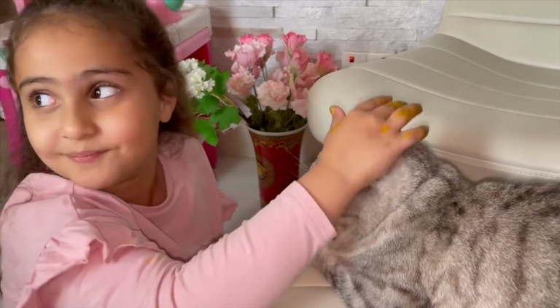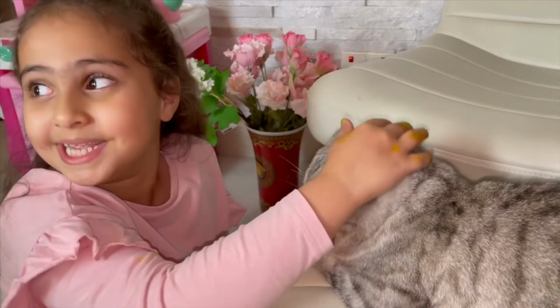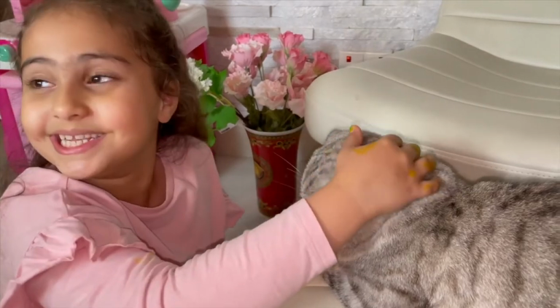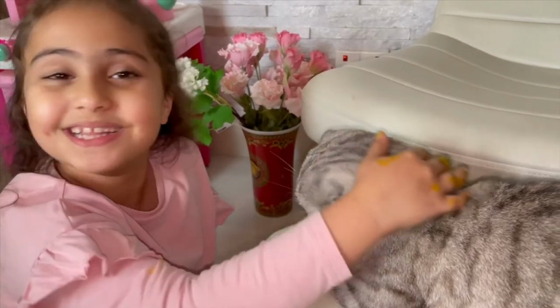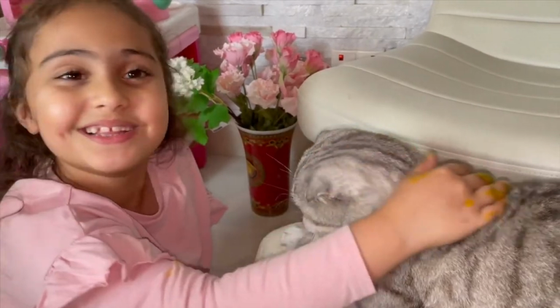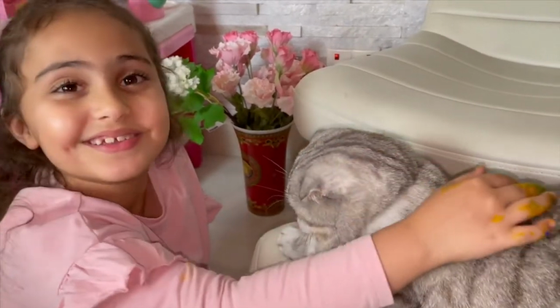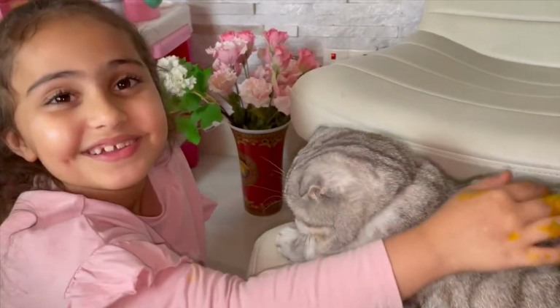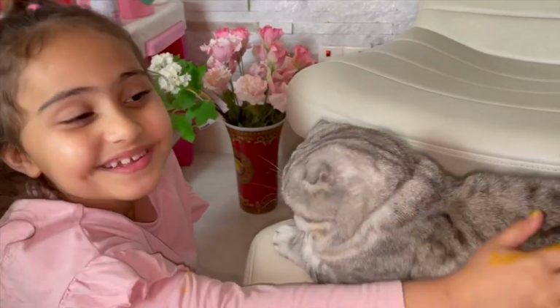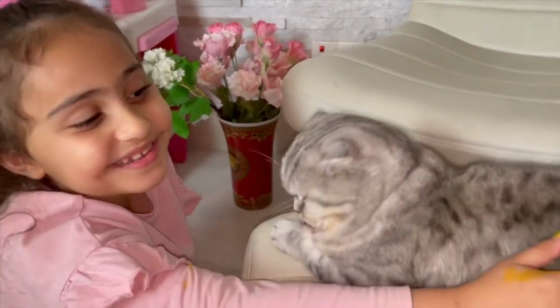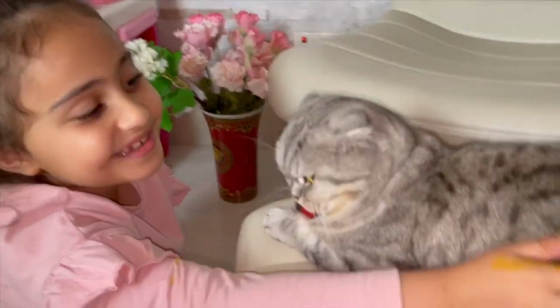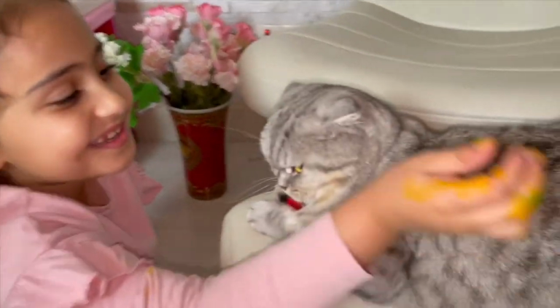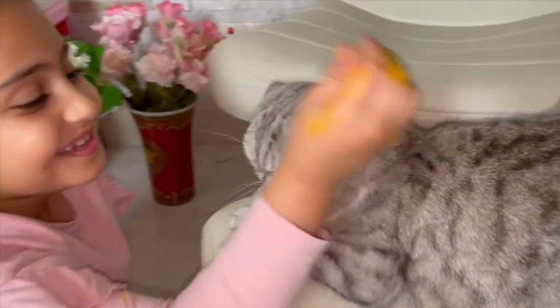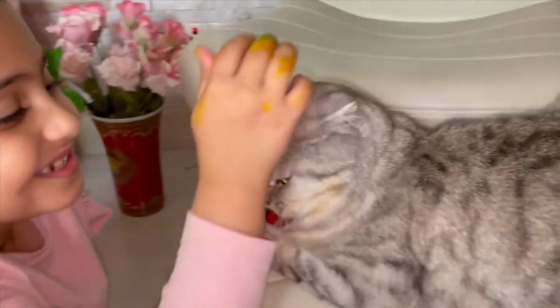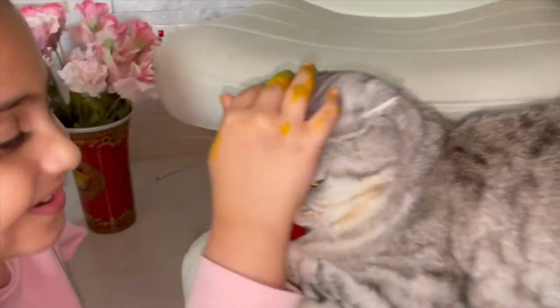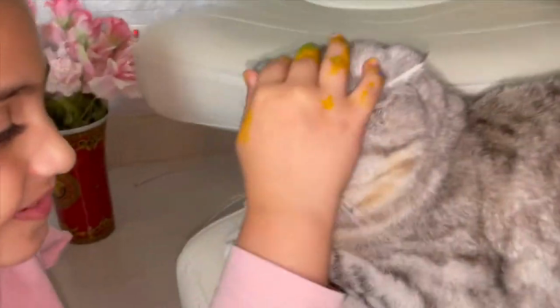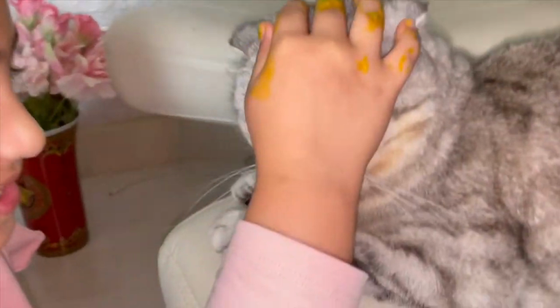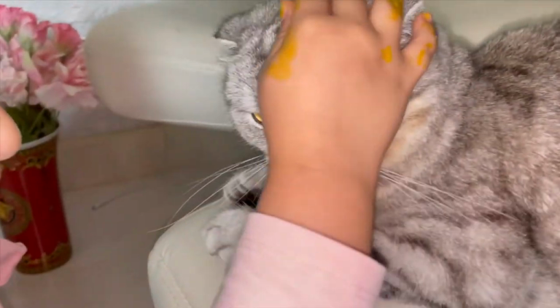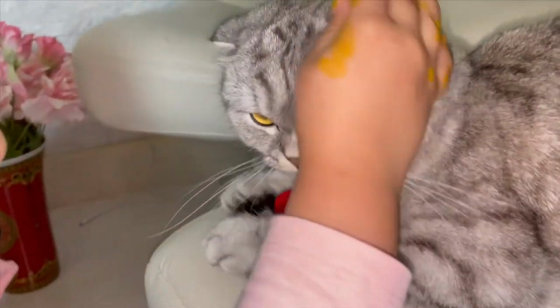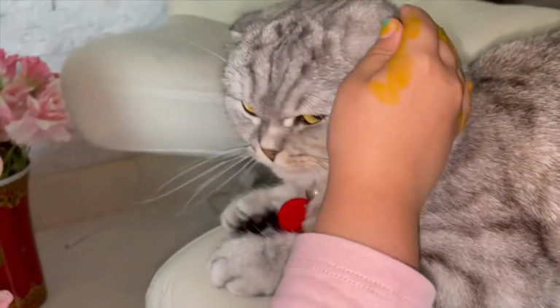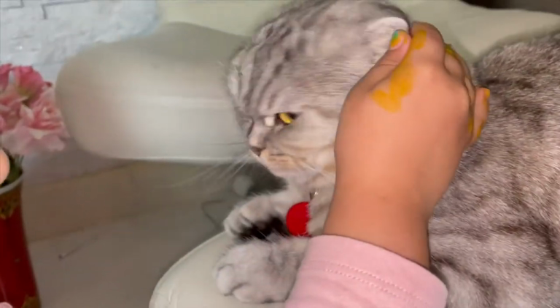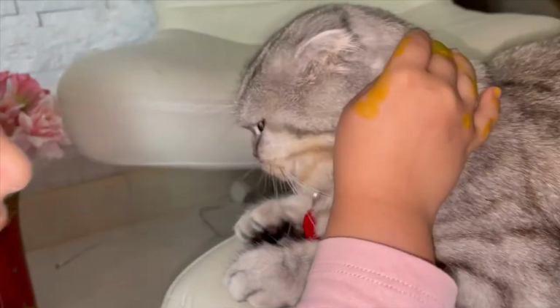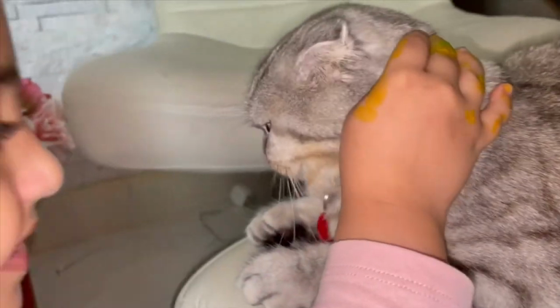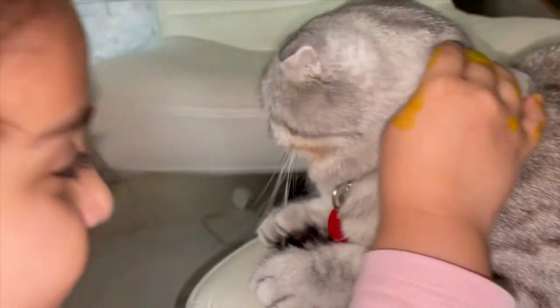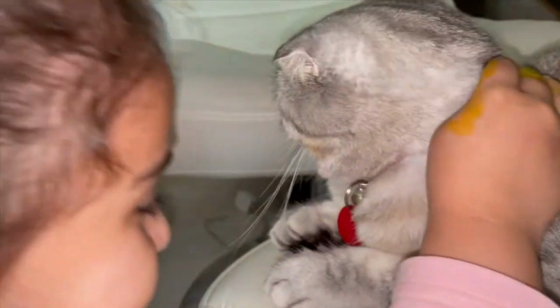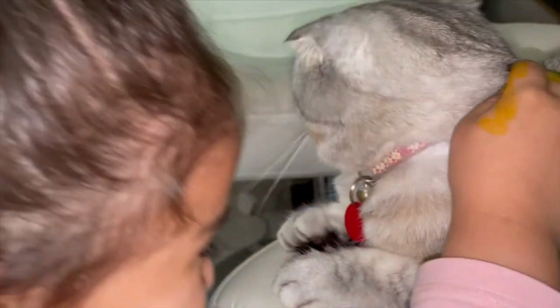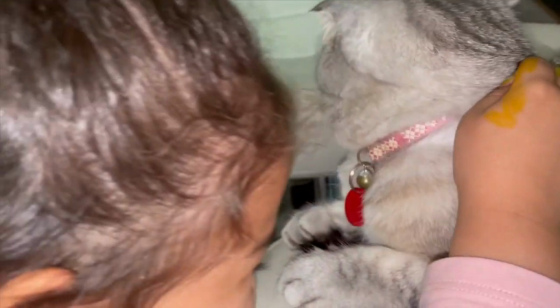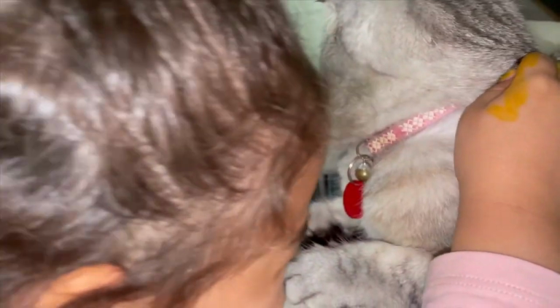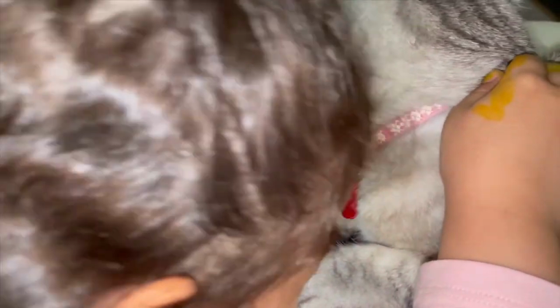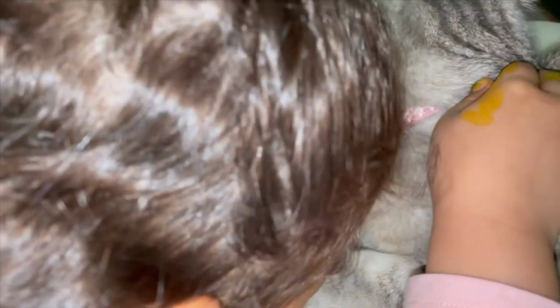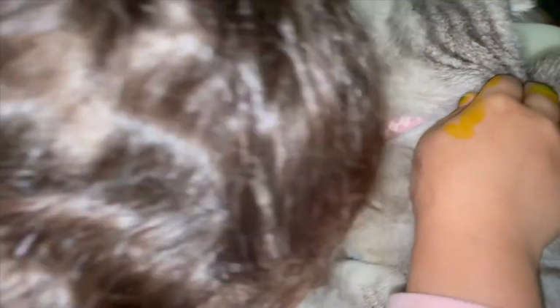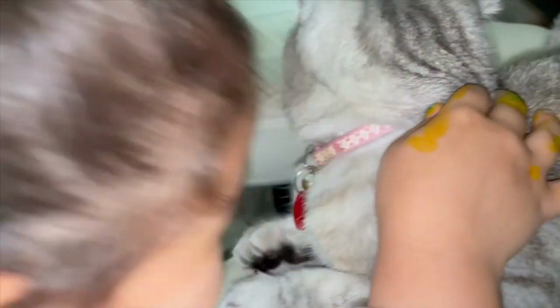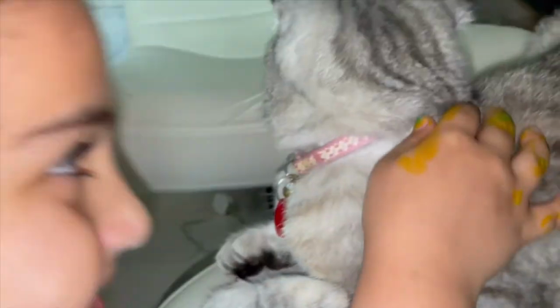Hi Koala! She's just watching us do the paint. She wants to spy because she's so little.